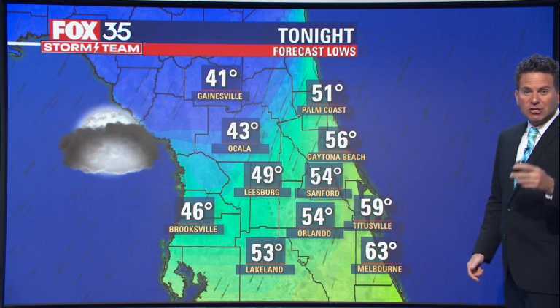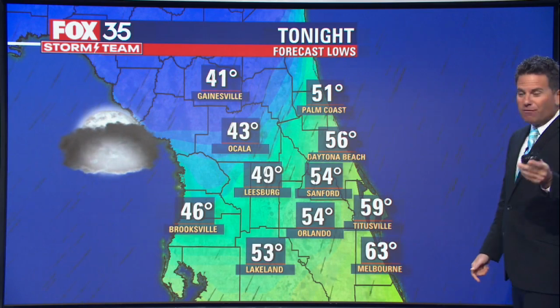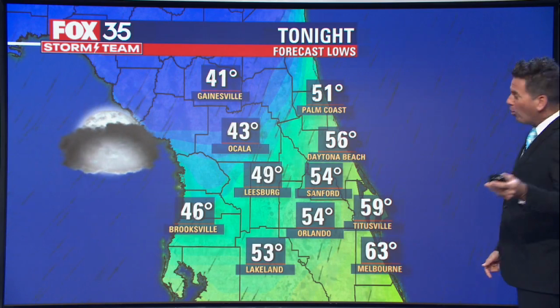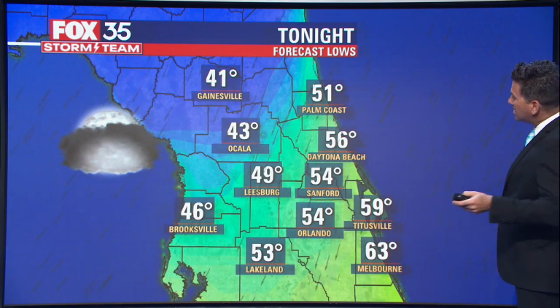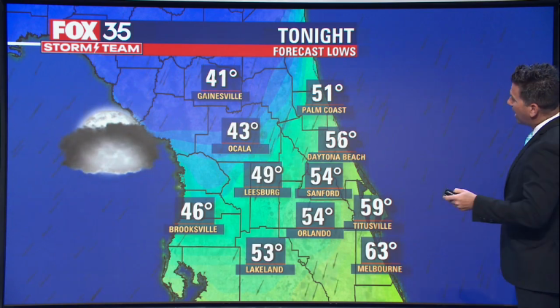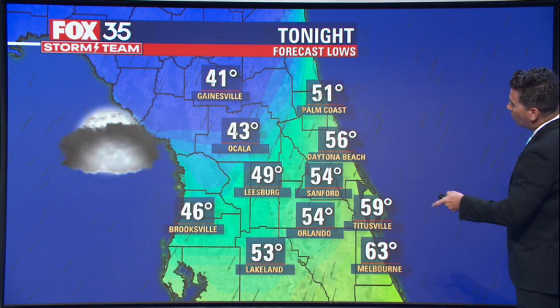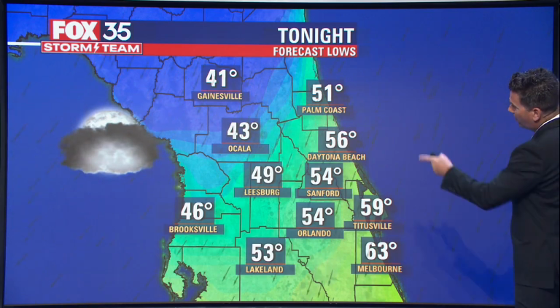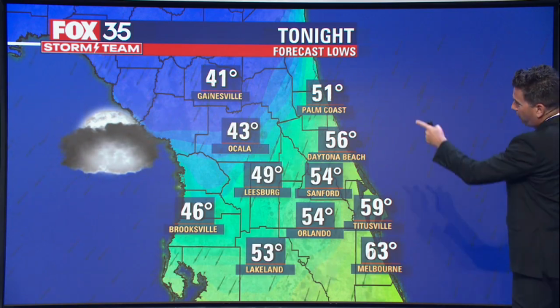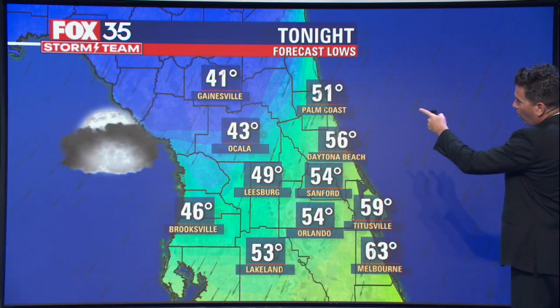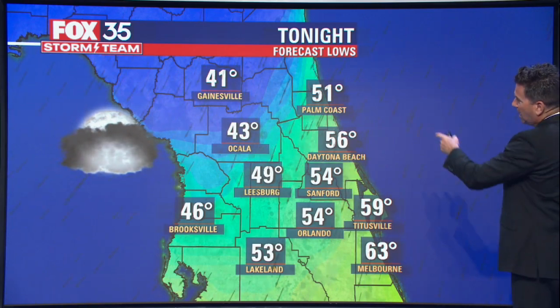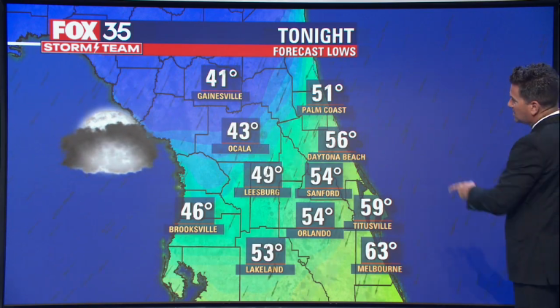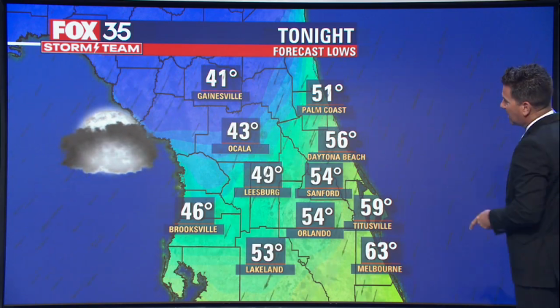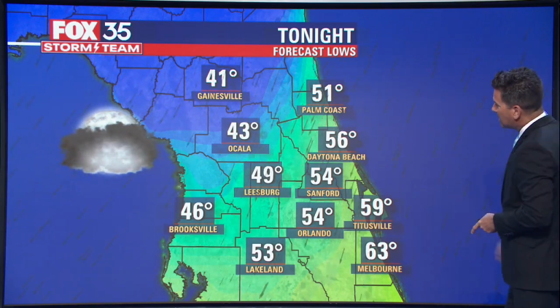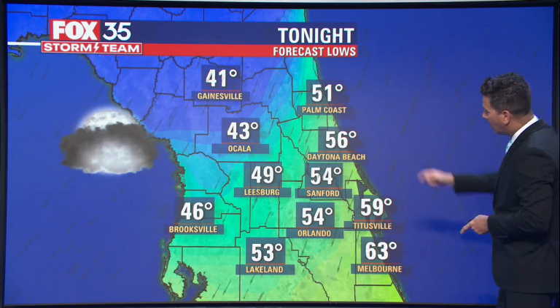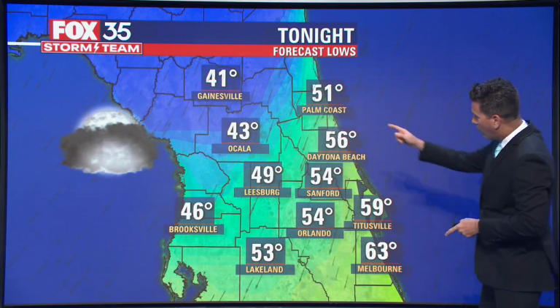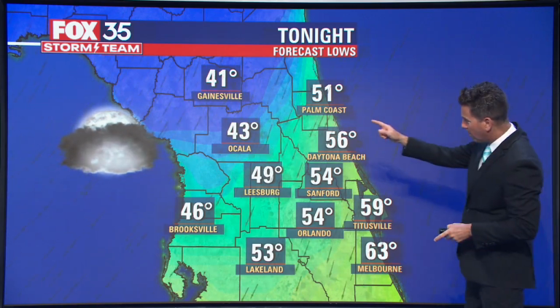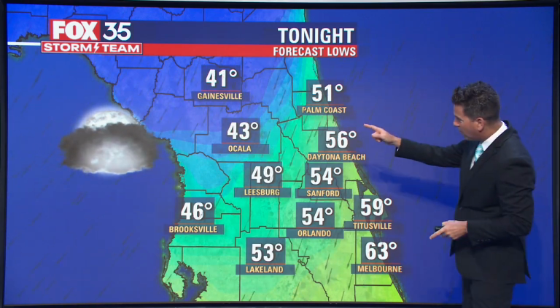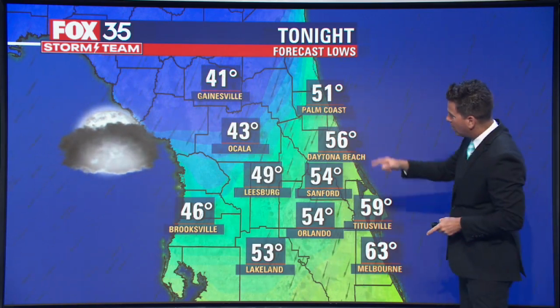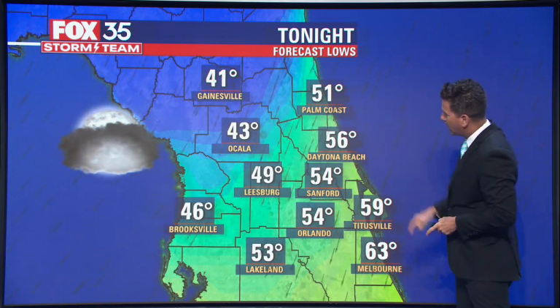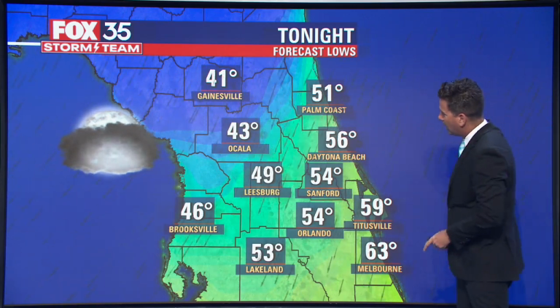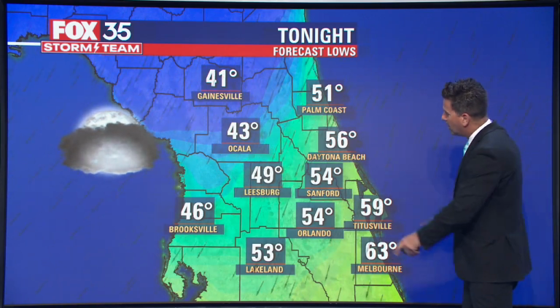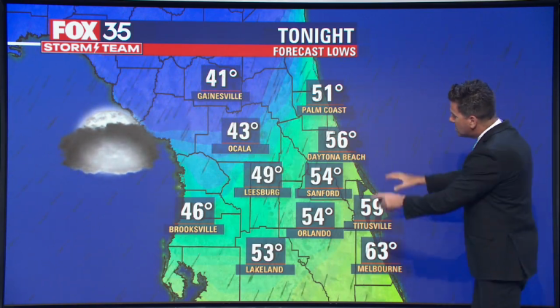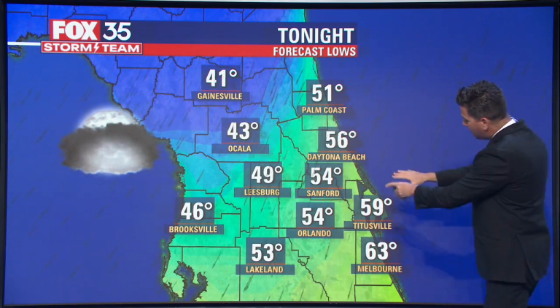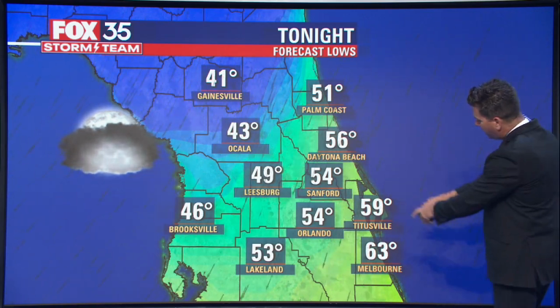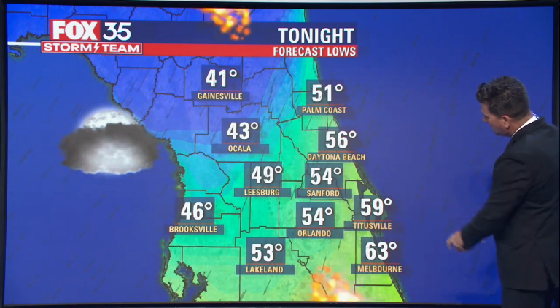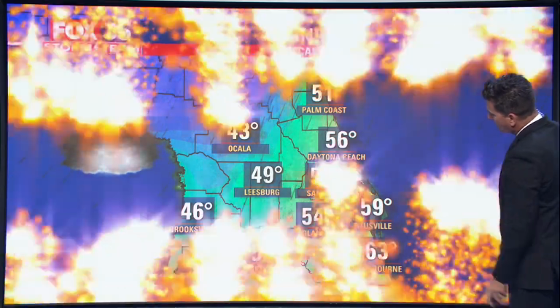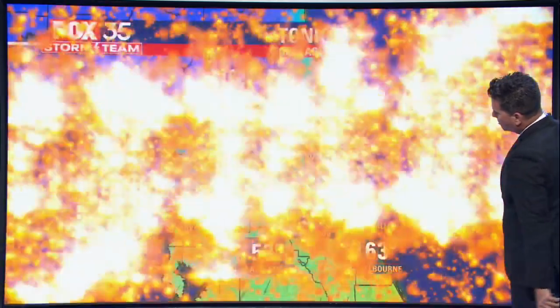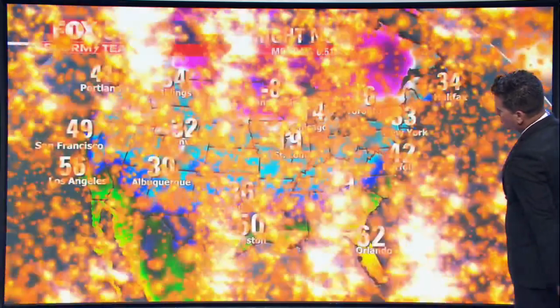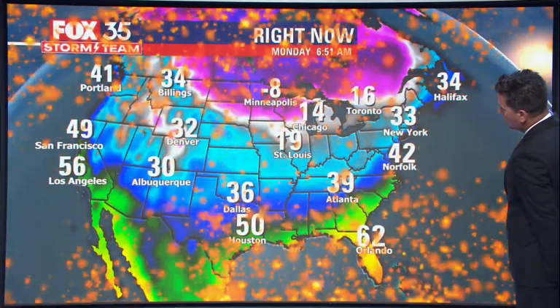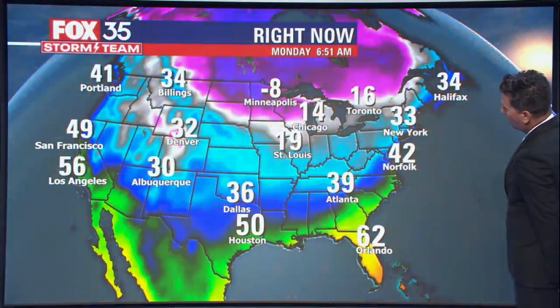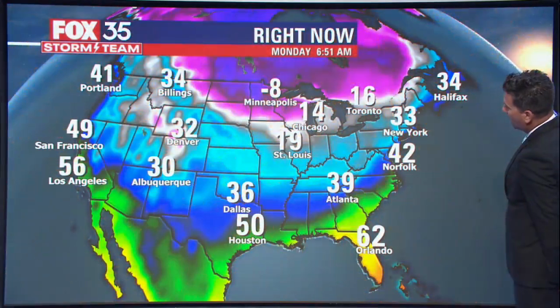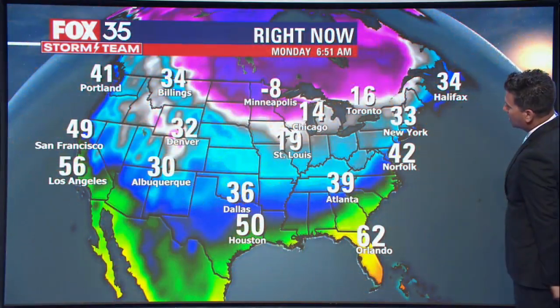So for tonight, we're in the 40s in Gainesville, 43 in Ocala, and 50s closer to Orlando.